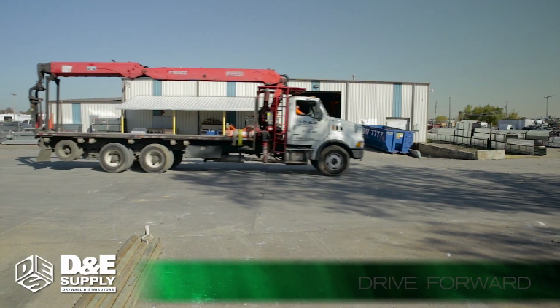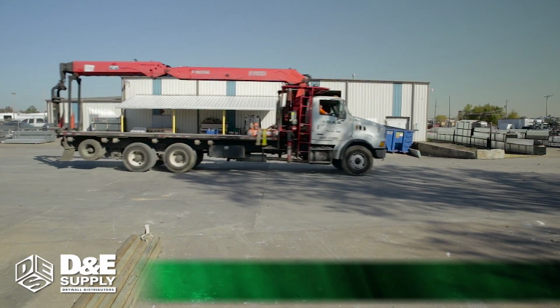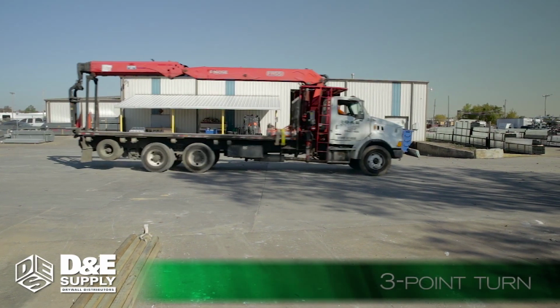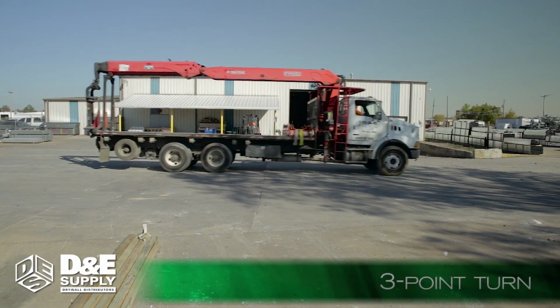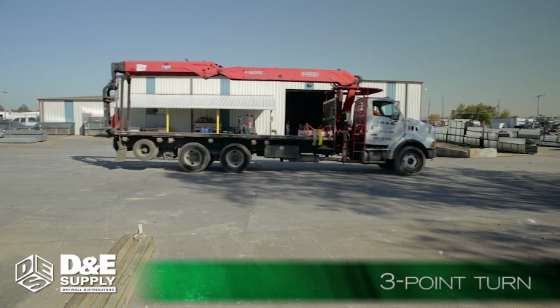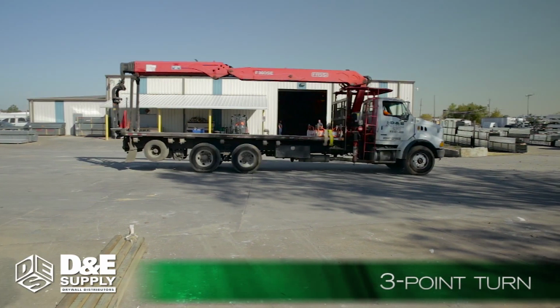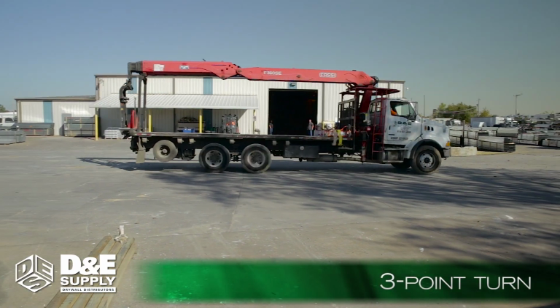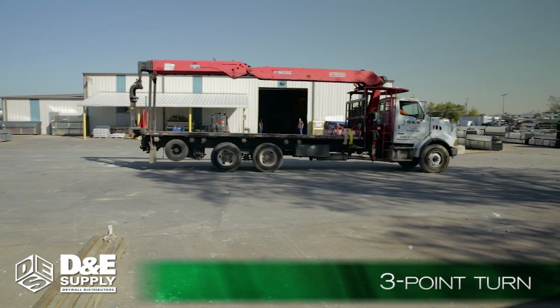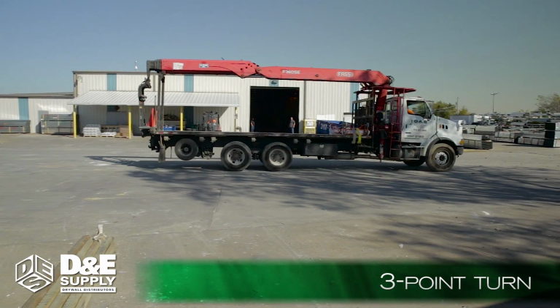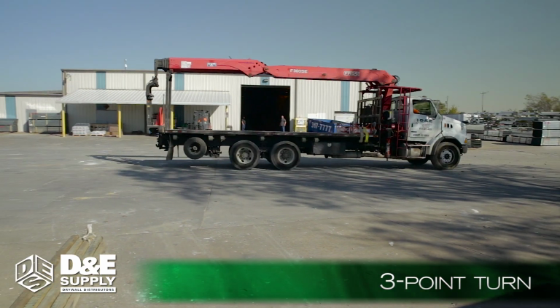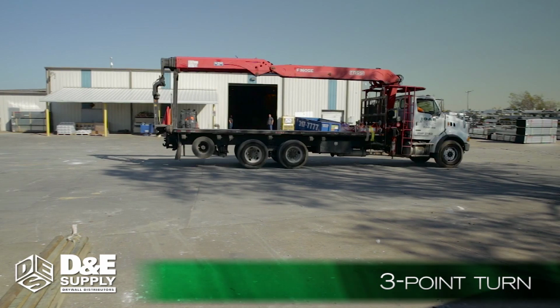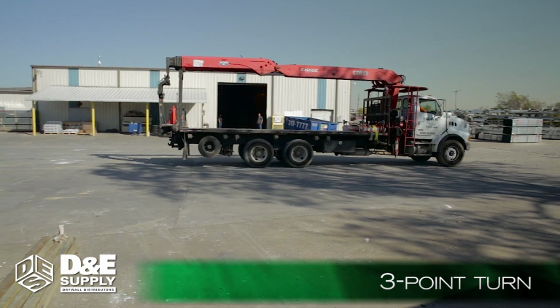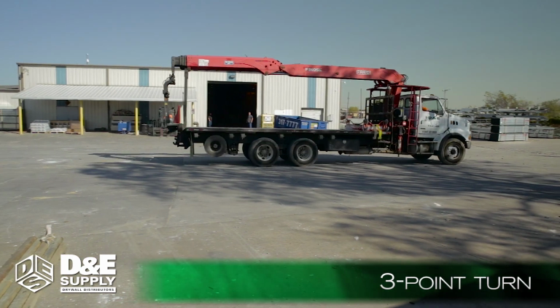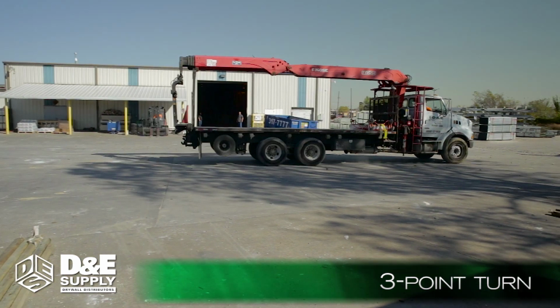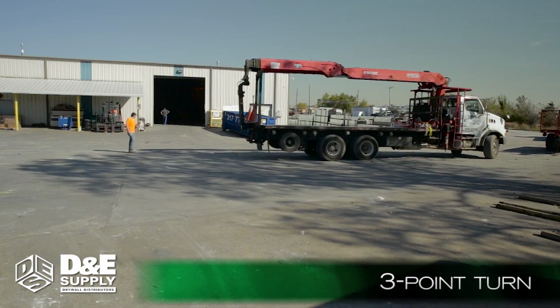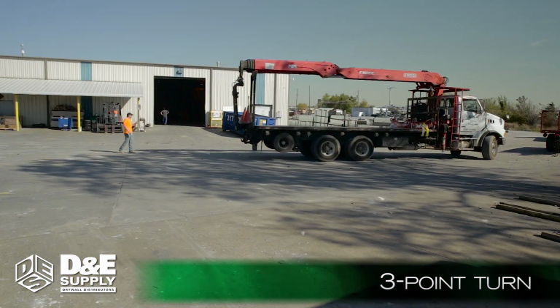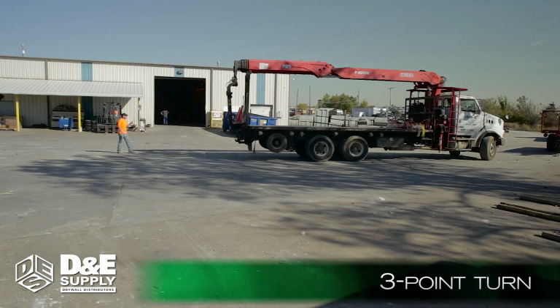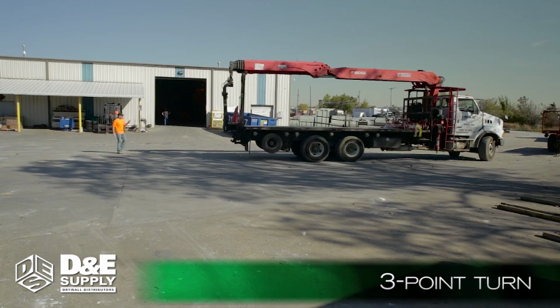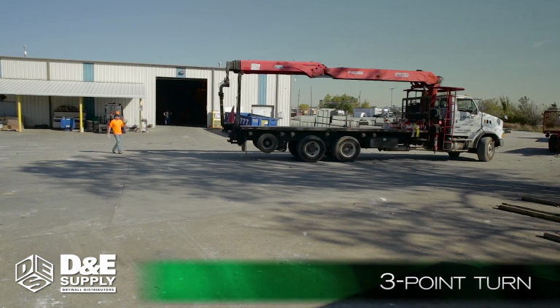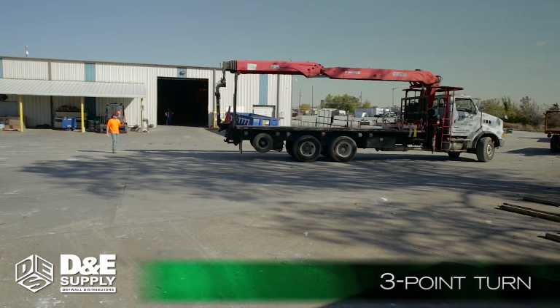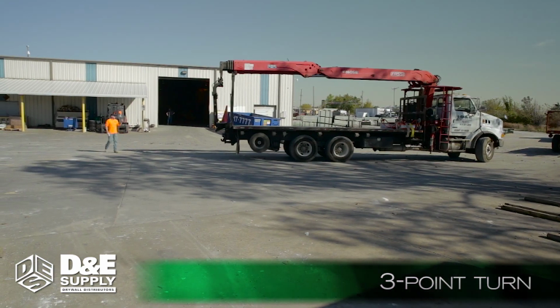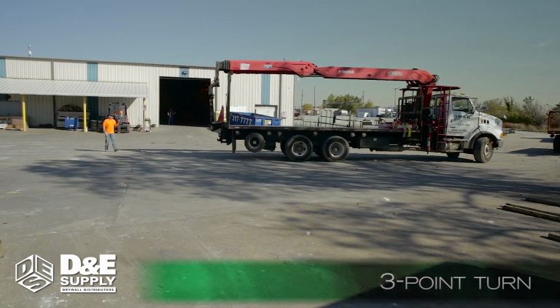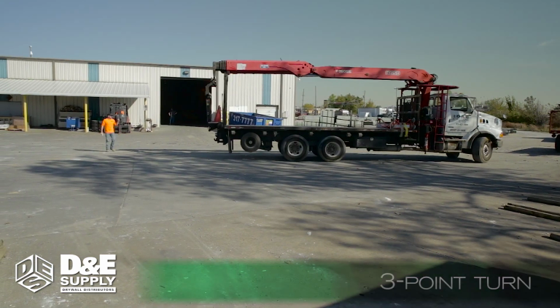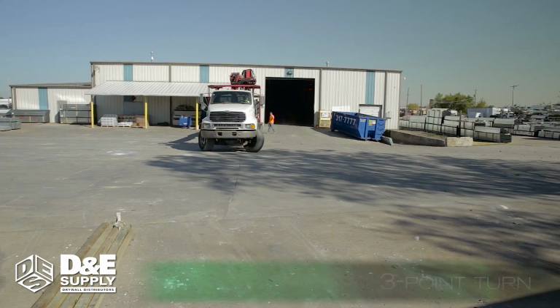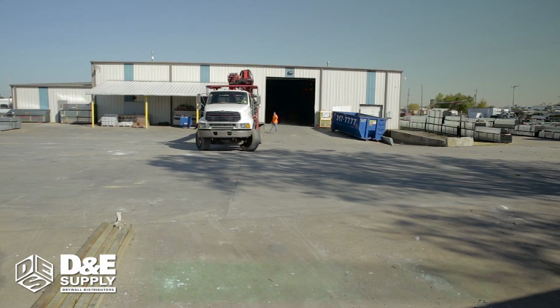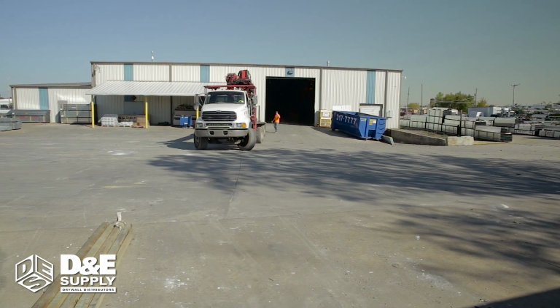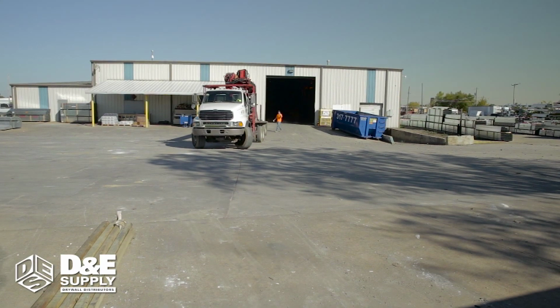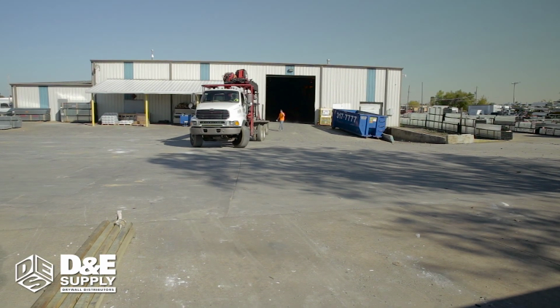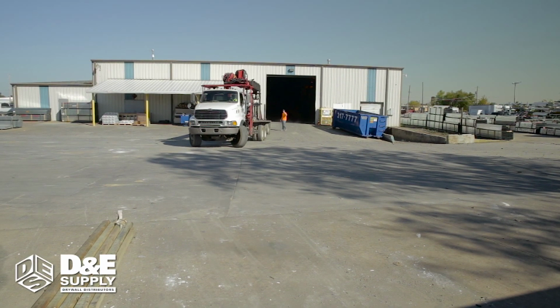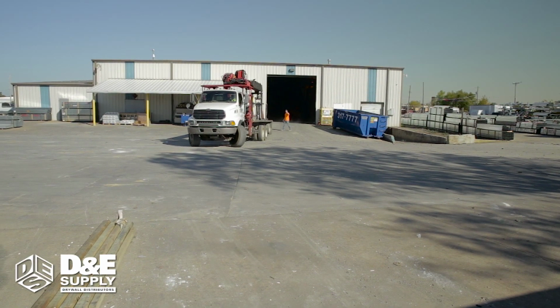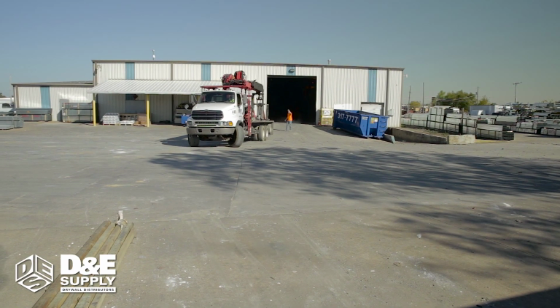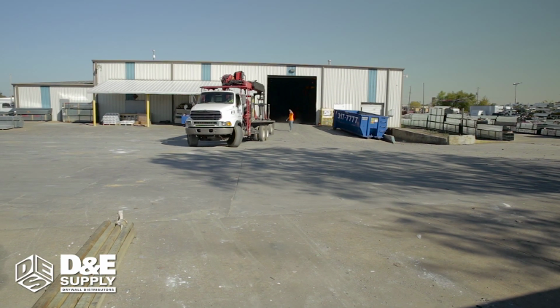Position the truck perpendicular to the warehouse door for loading, watch out for other people, be alert, and stay clear of the forklift.